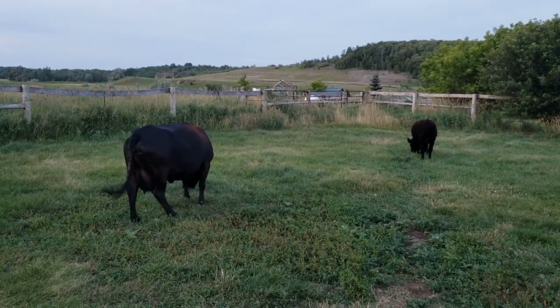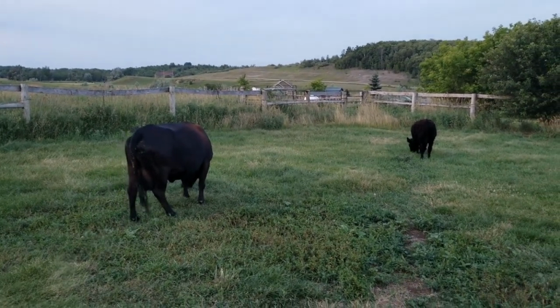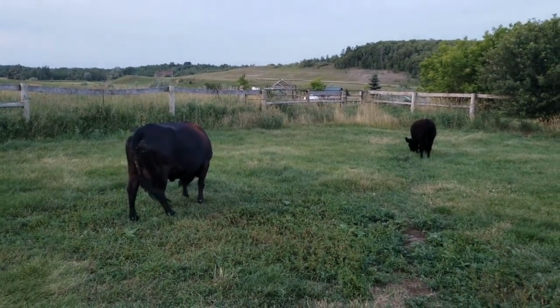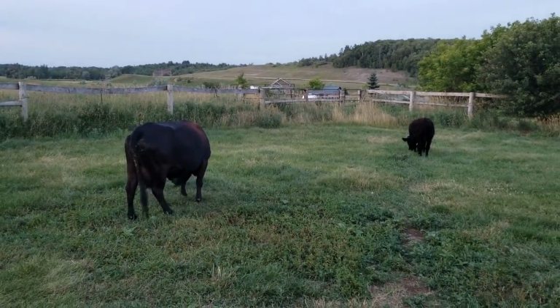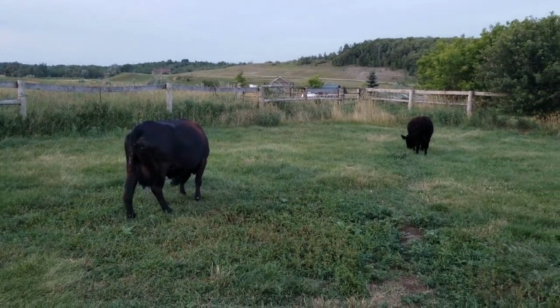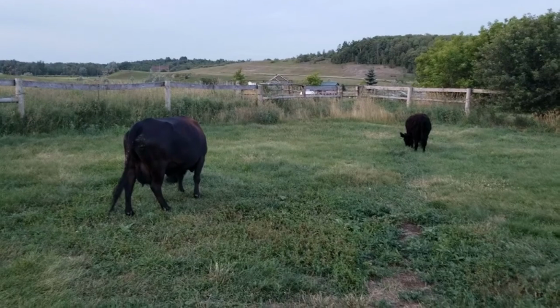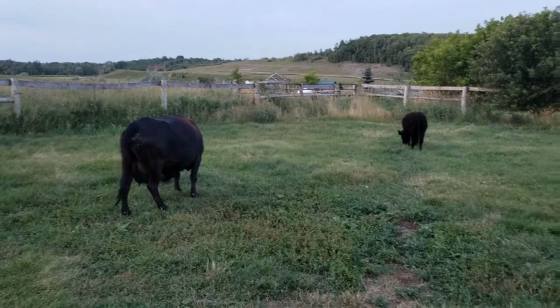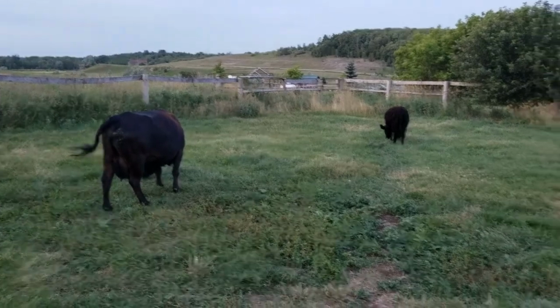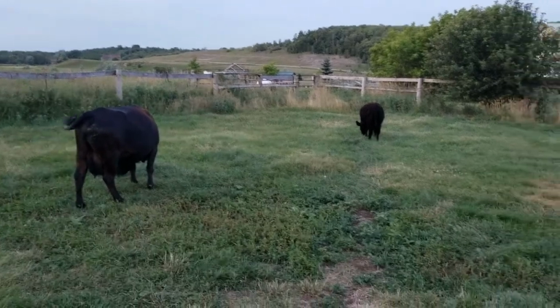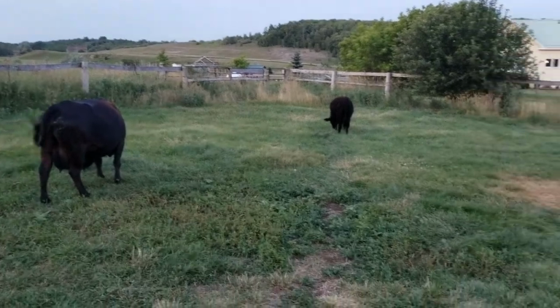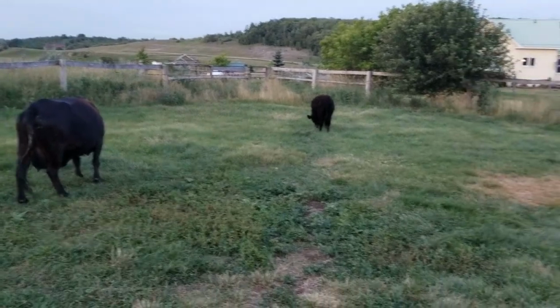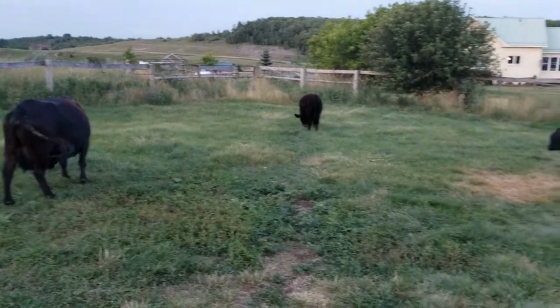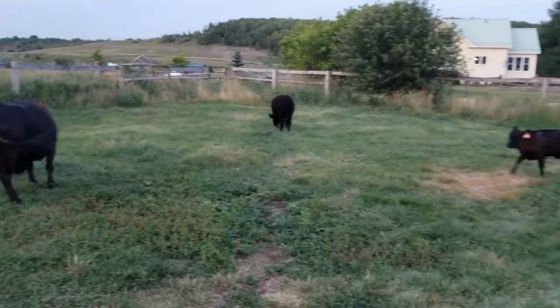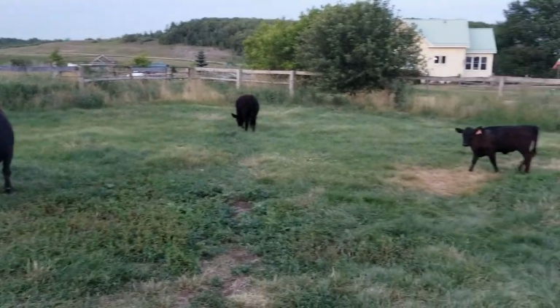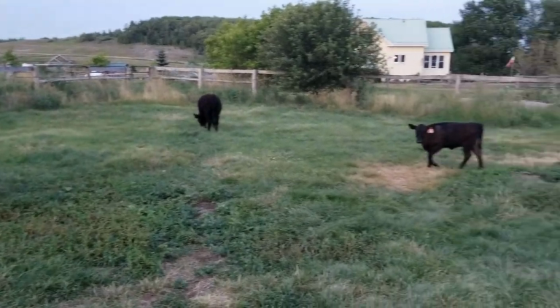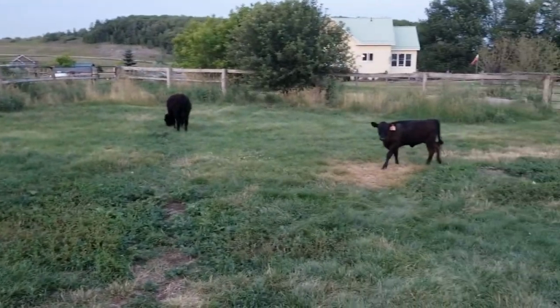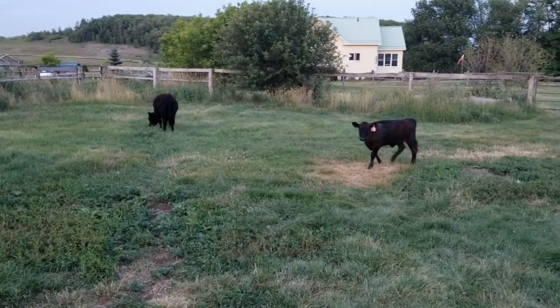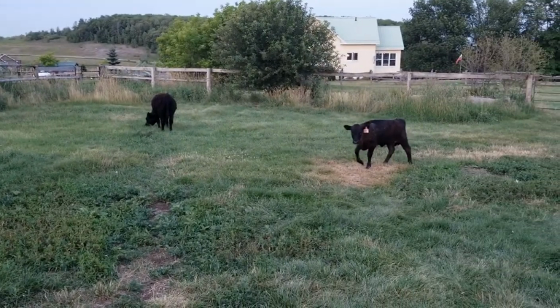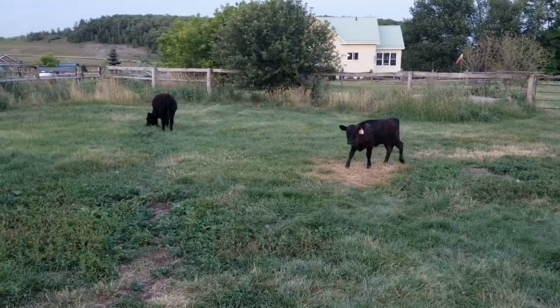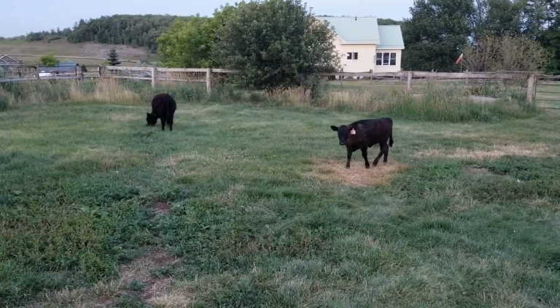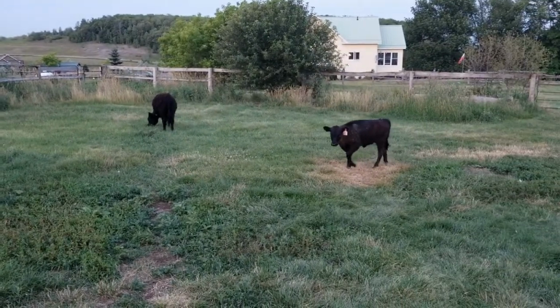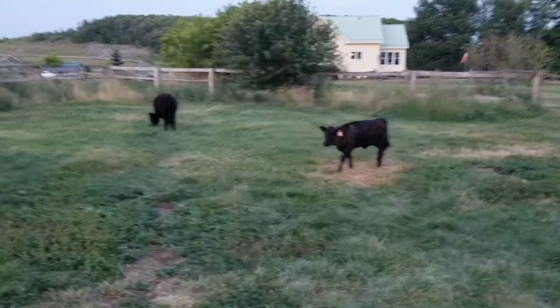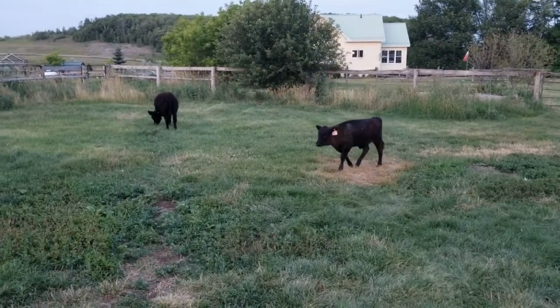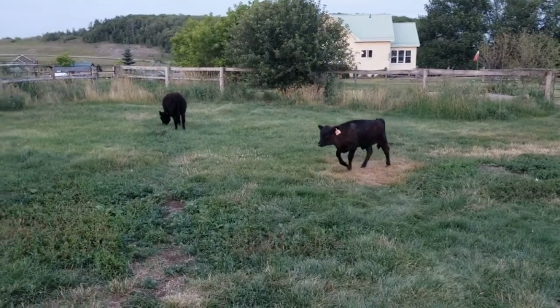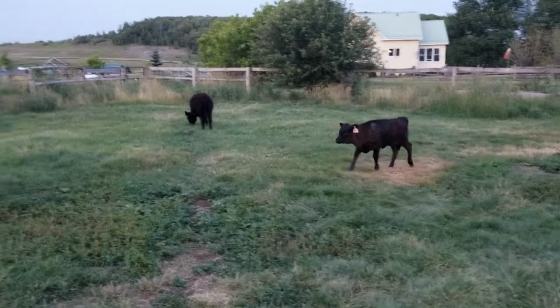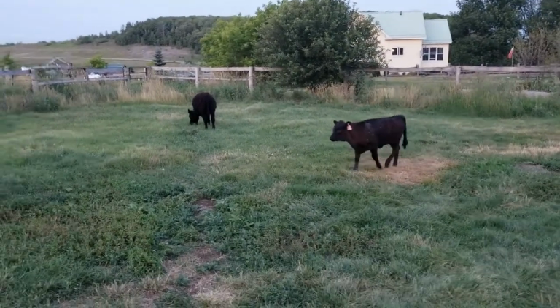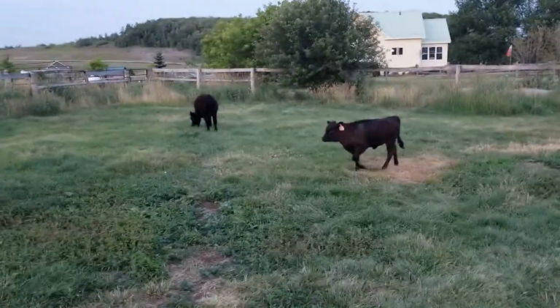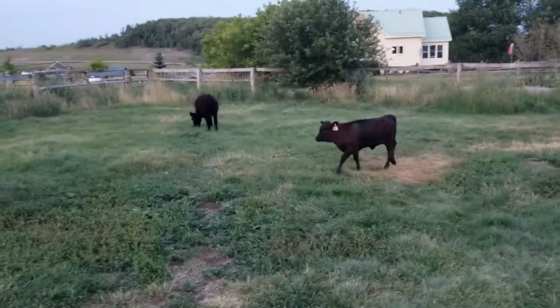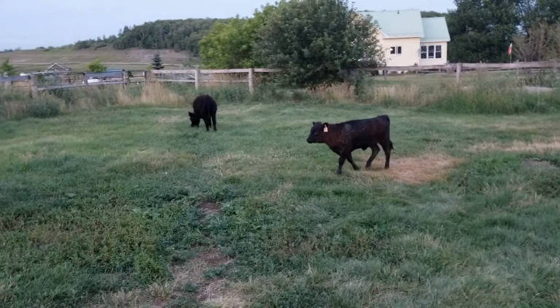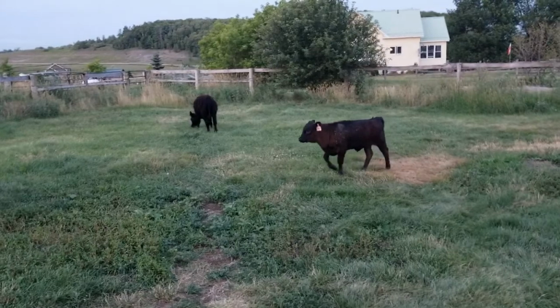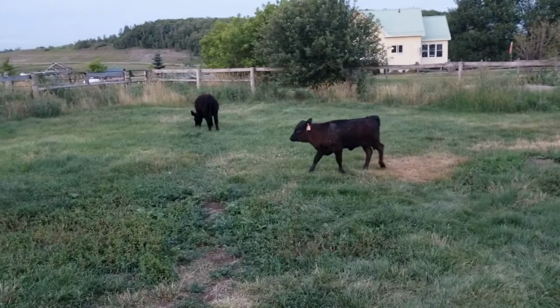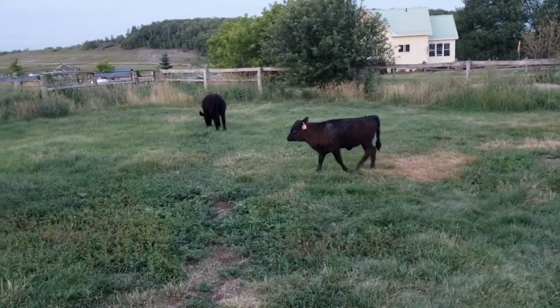It'll be their first night here and it seems like they've adjusted well.